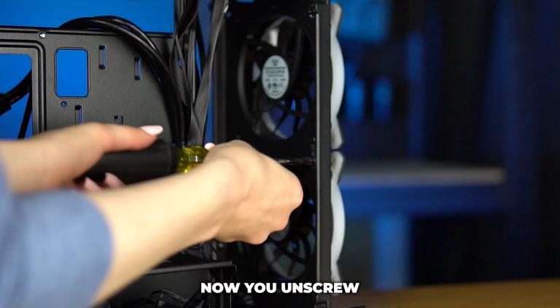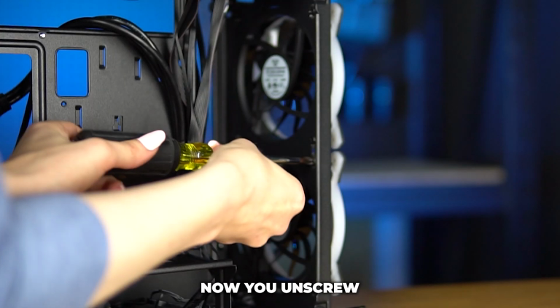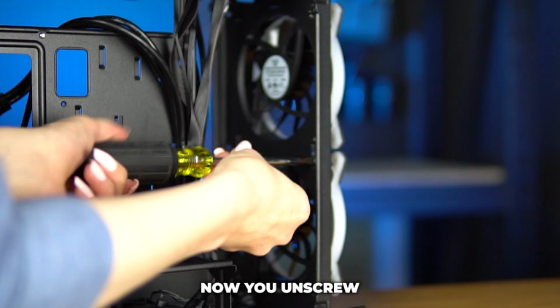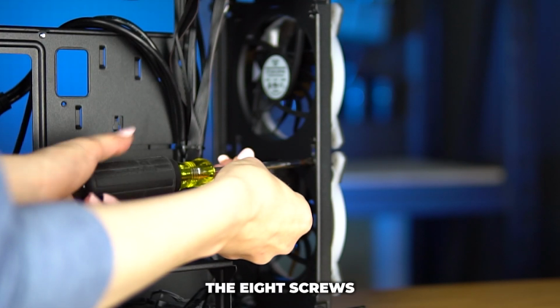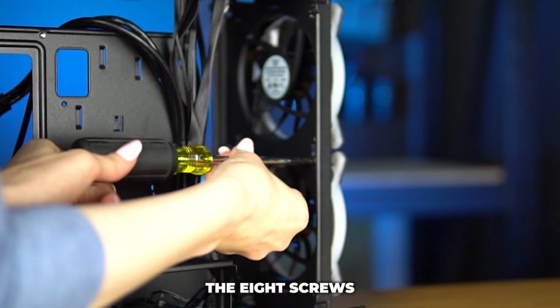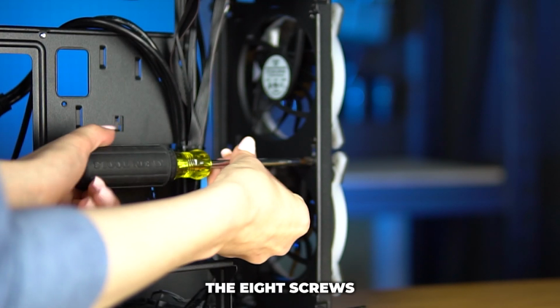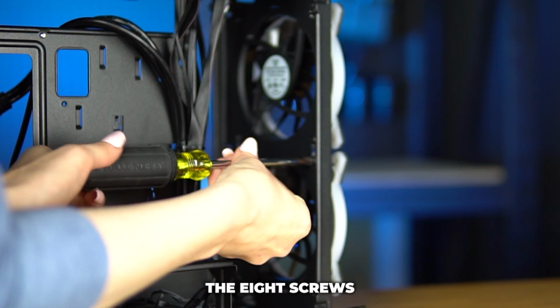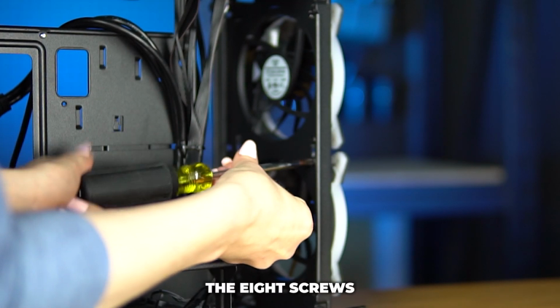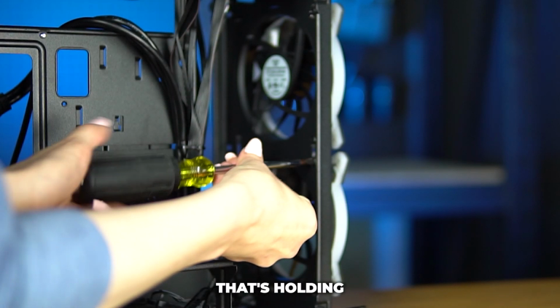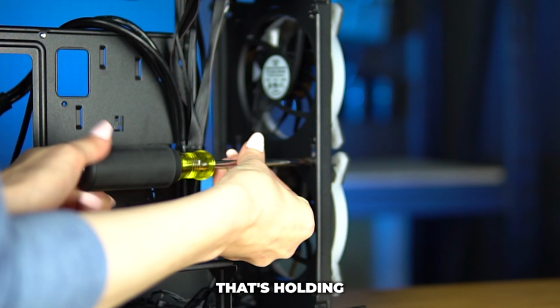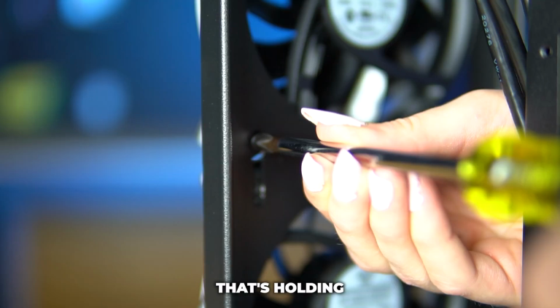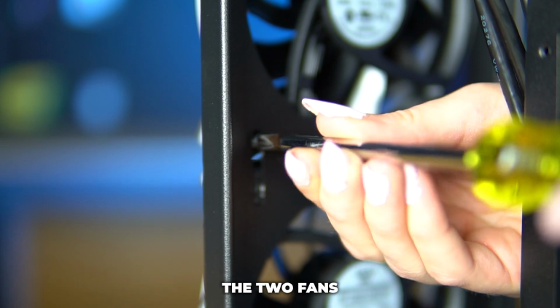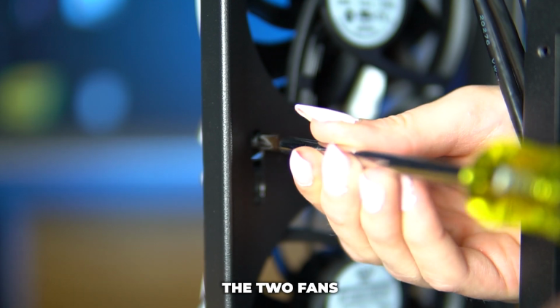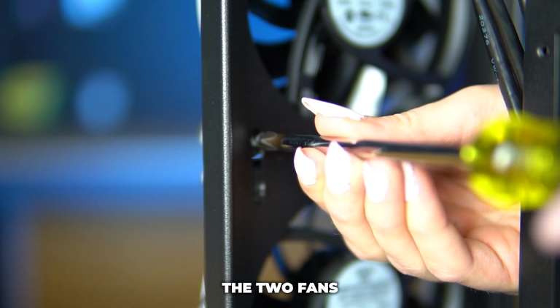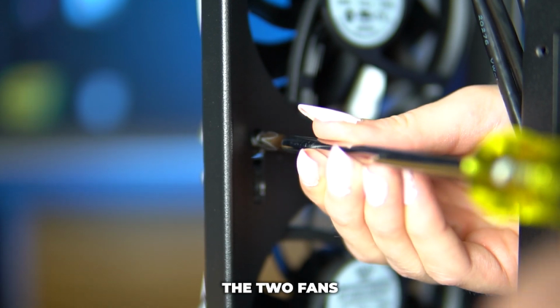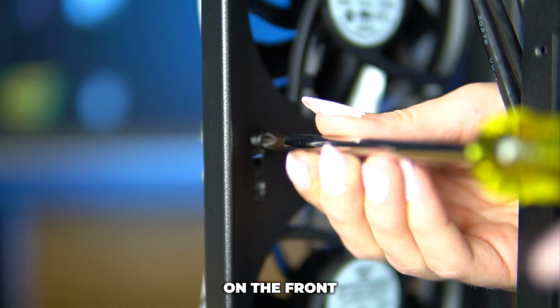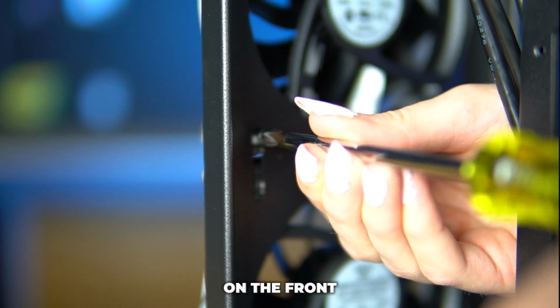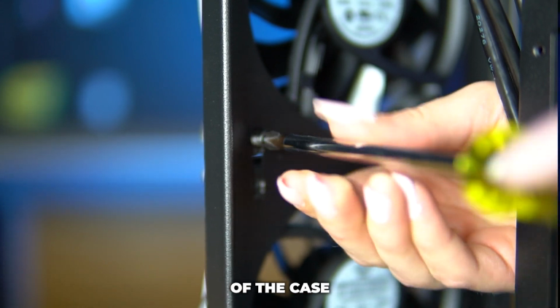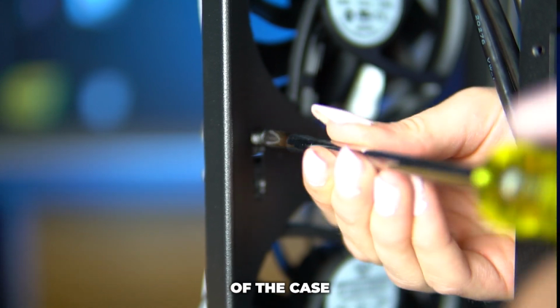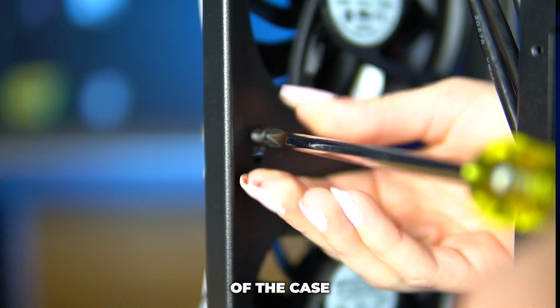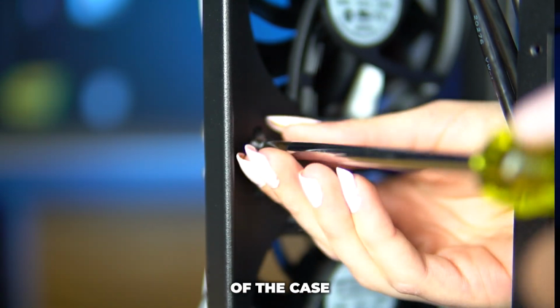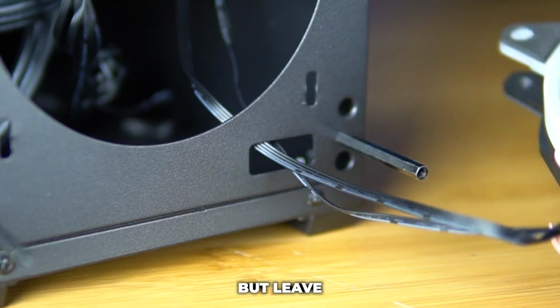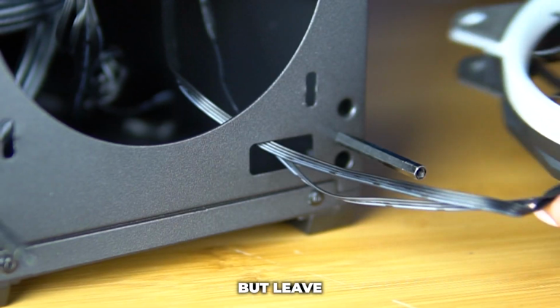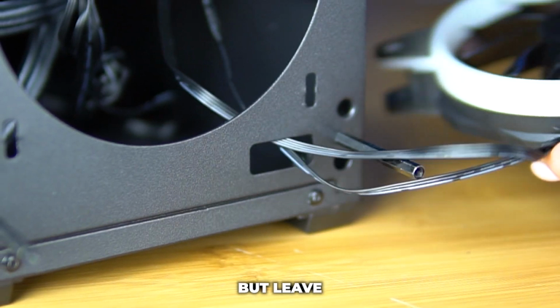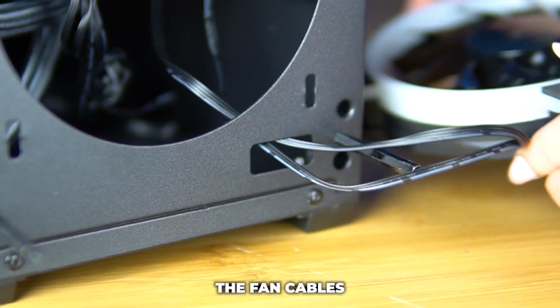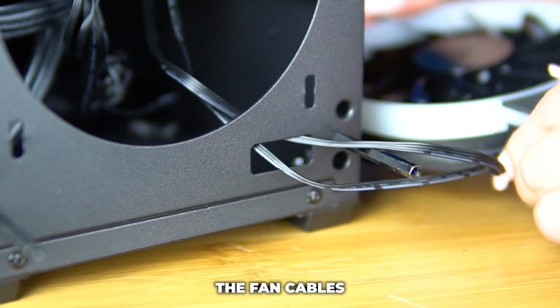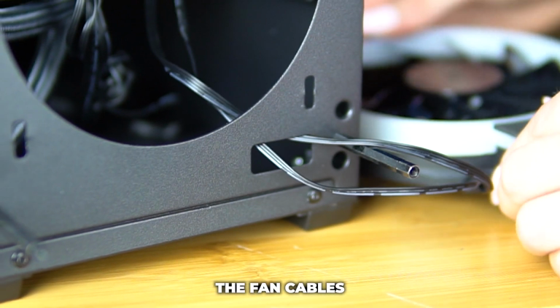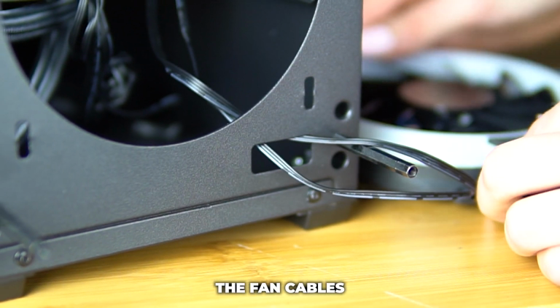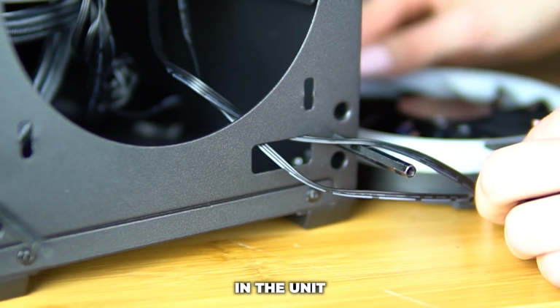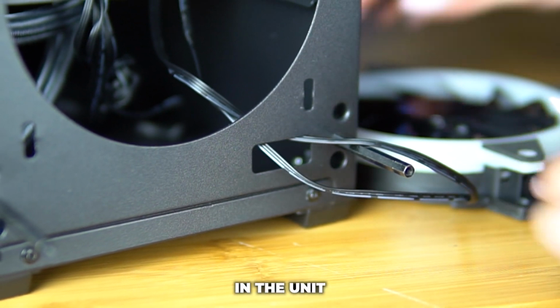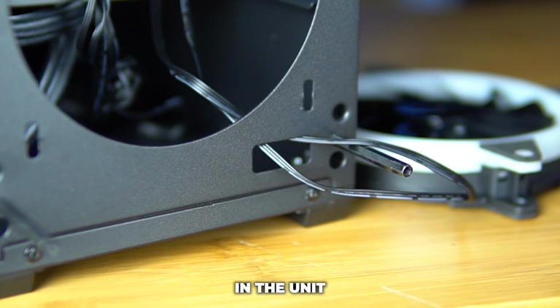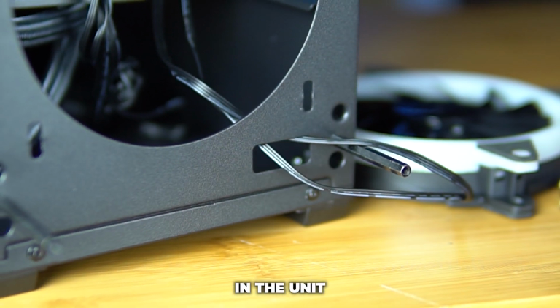Now unscrew the eight screws that are holding the two fans on the front of the case, but leave the fan cables in the unit.